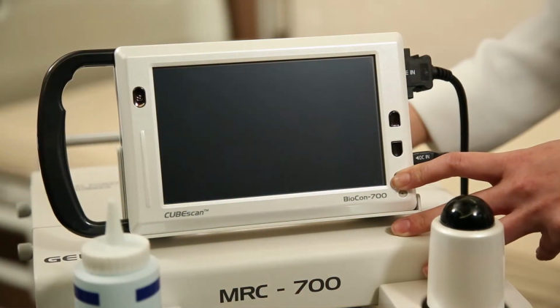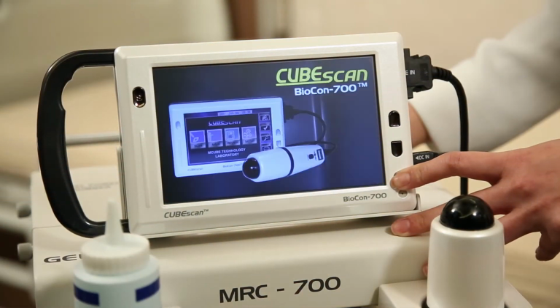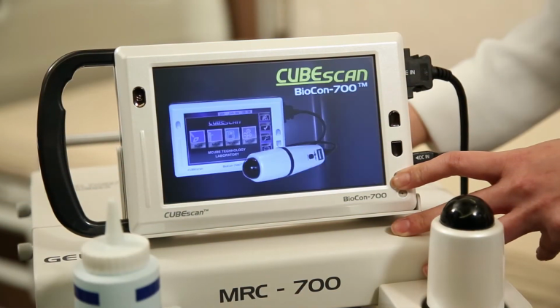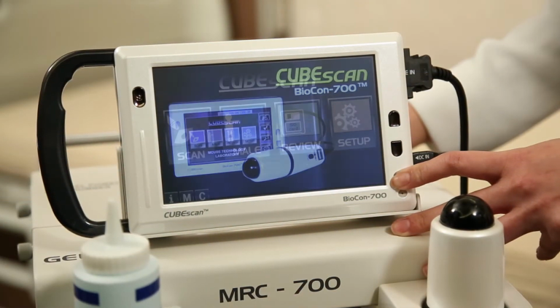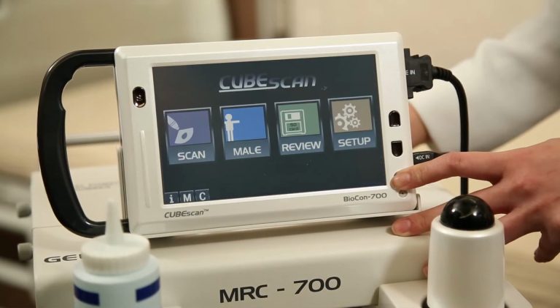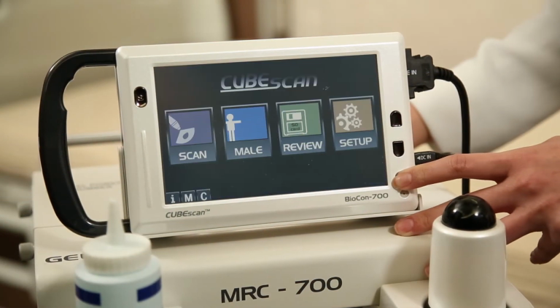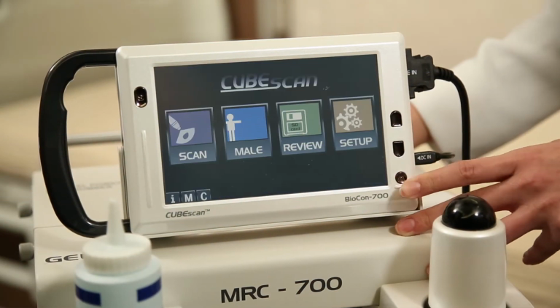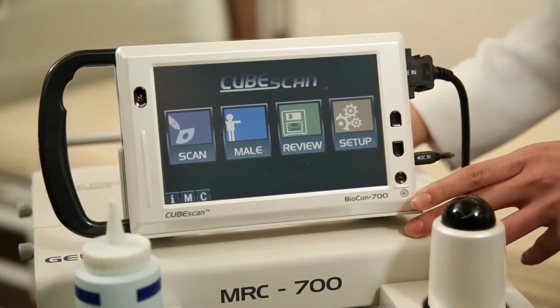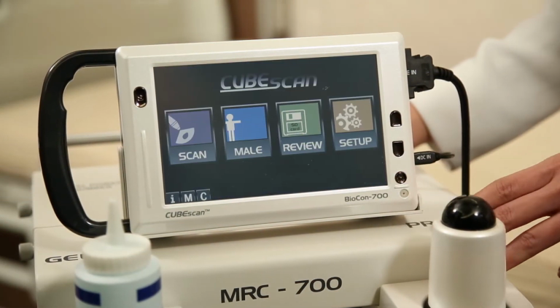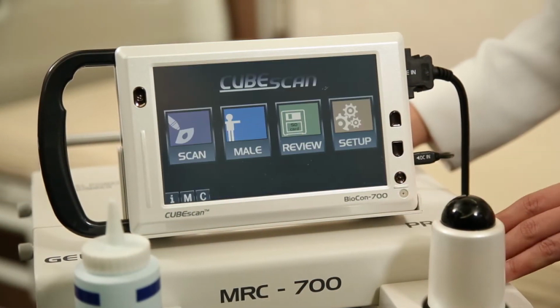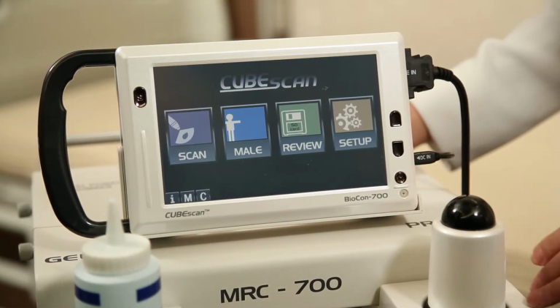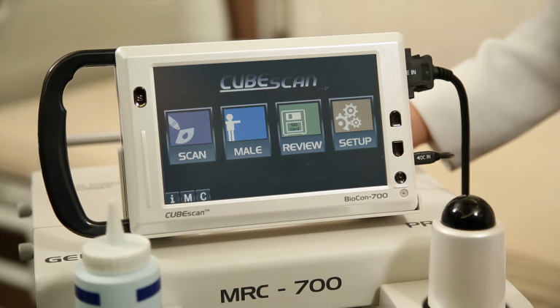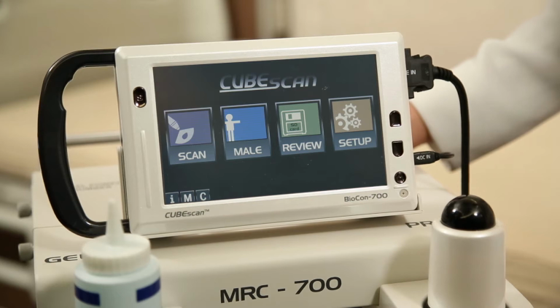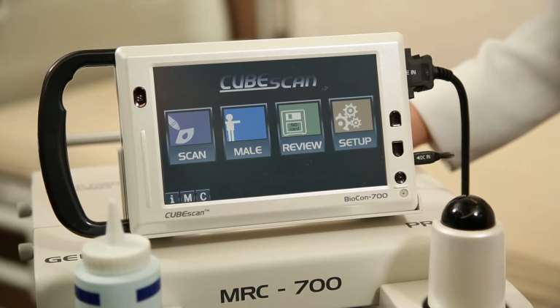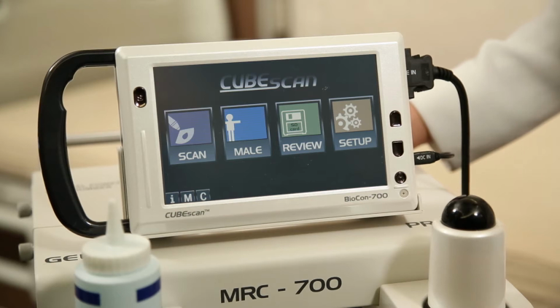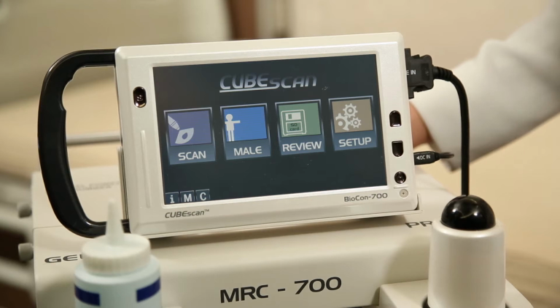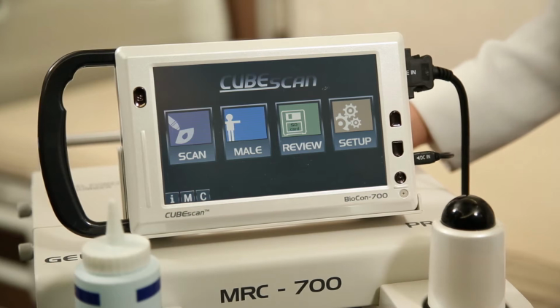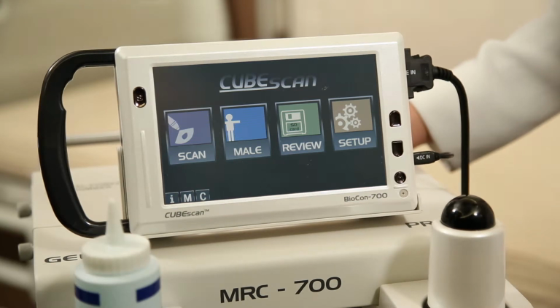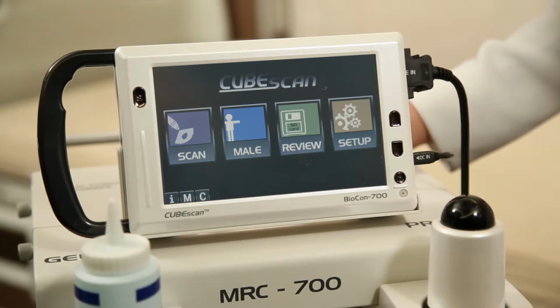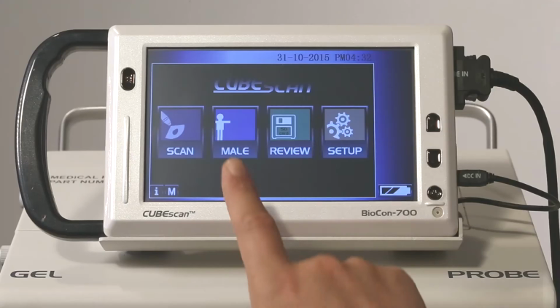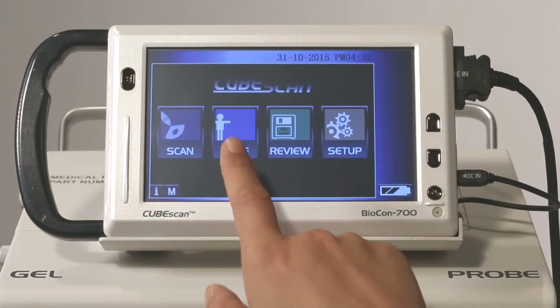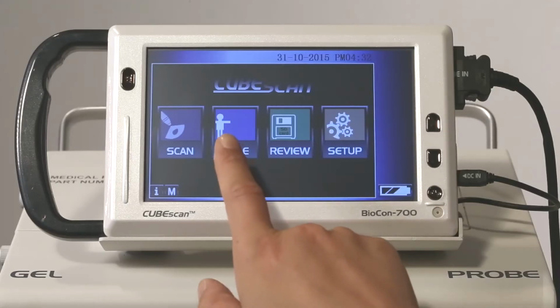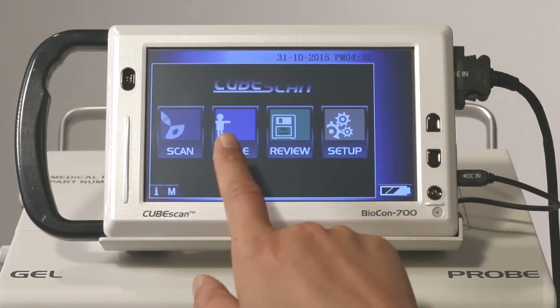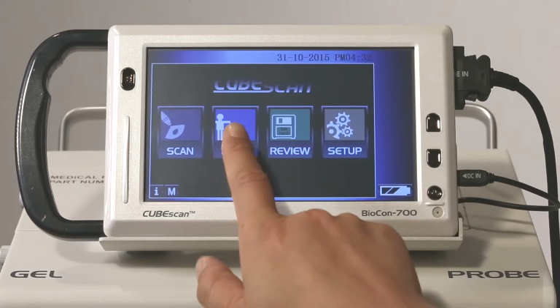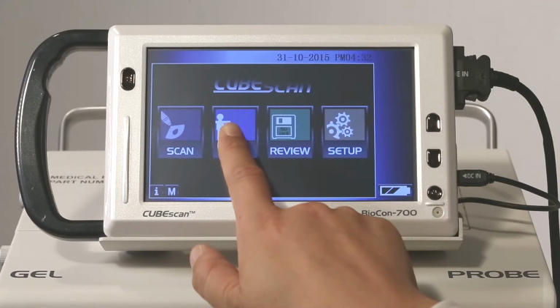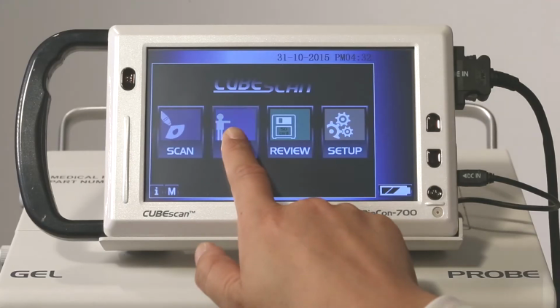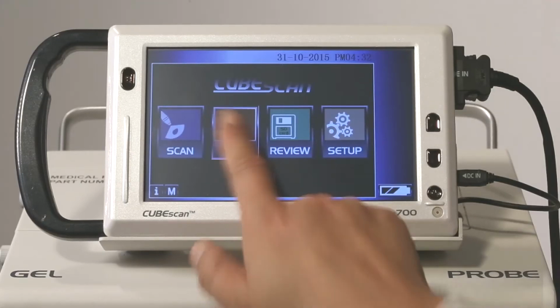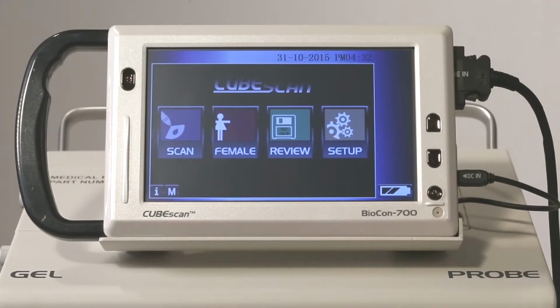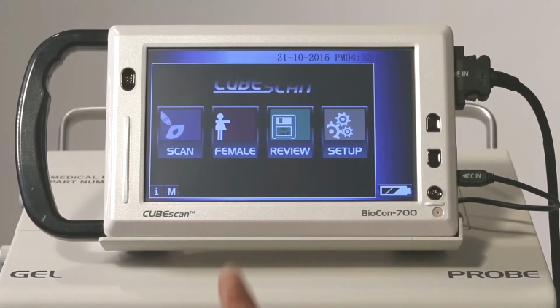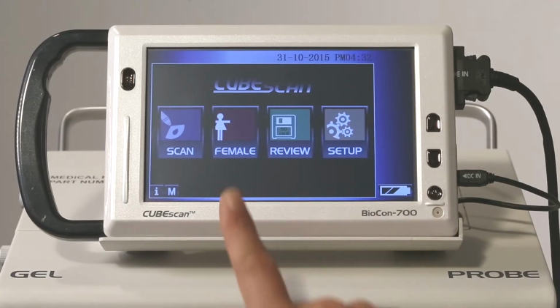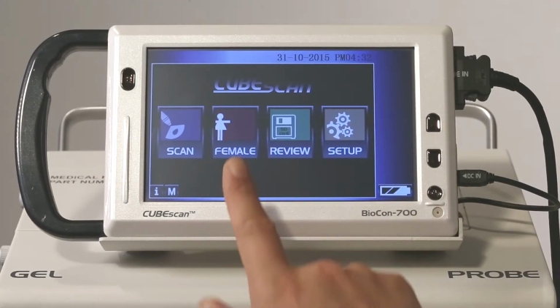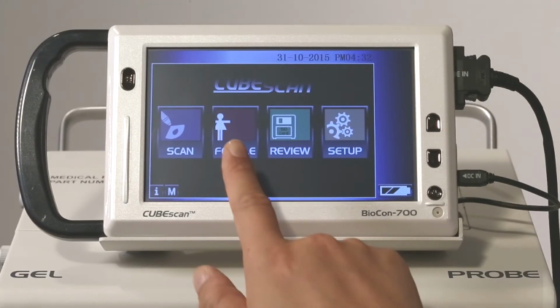Press the power button to turn on the device. Select patient type.